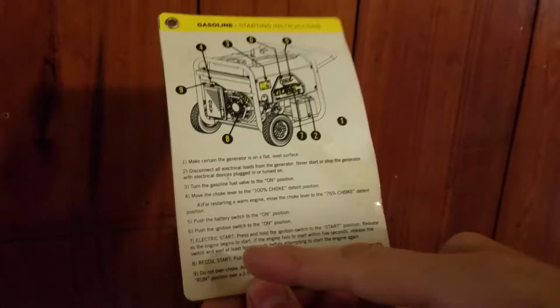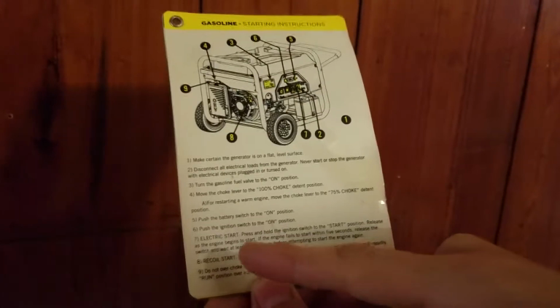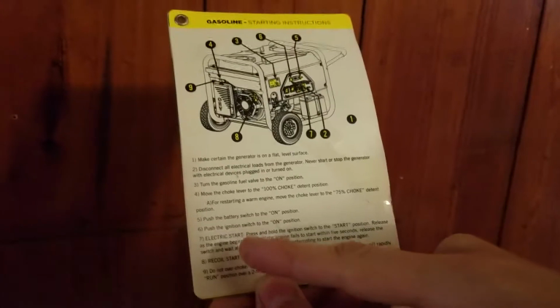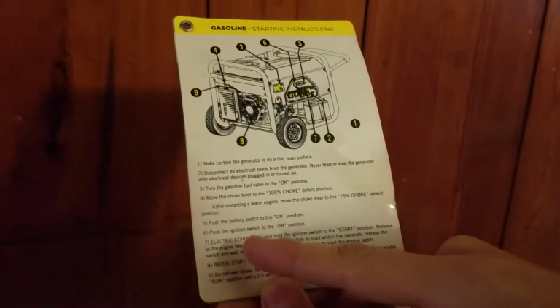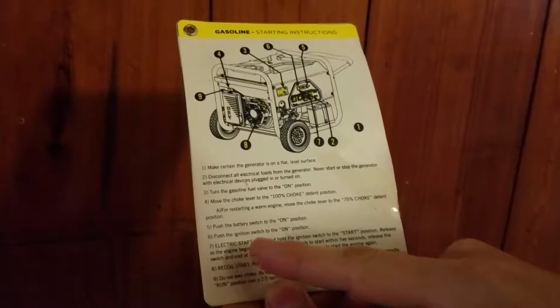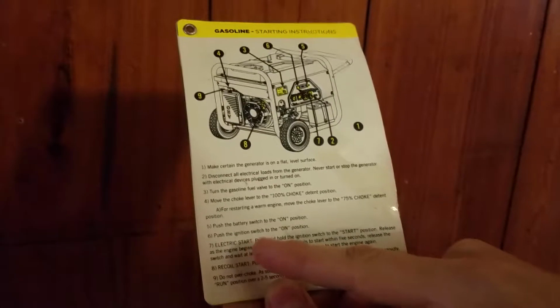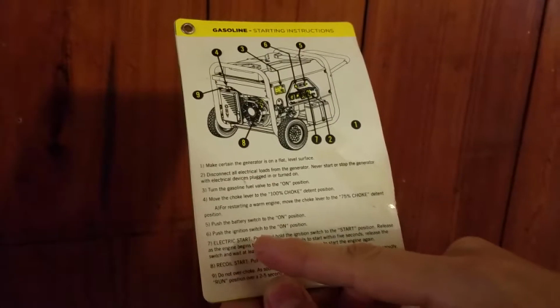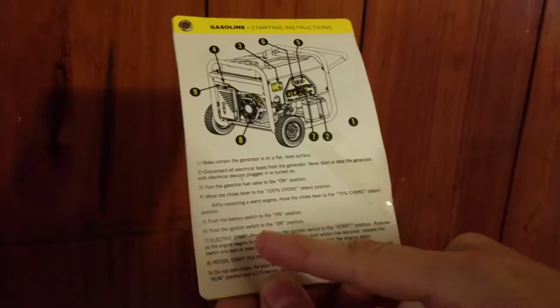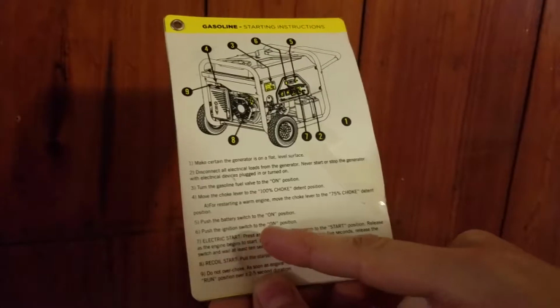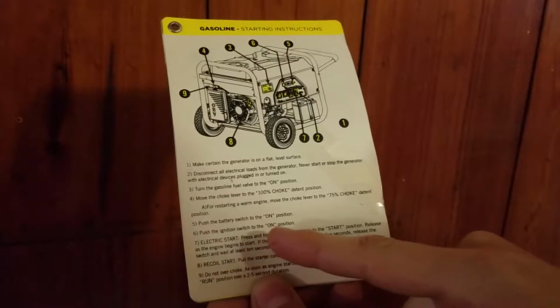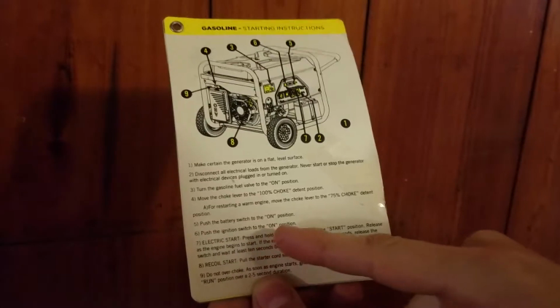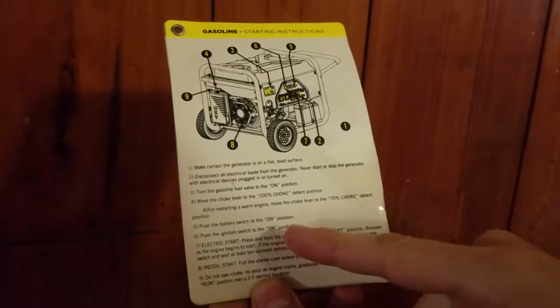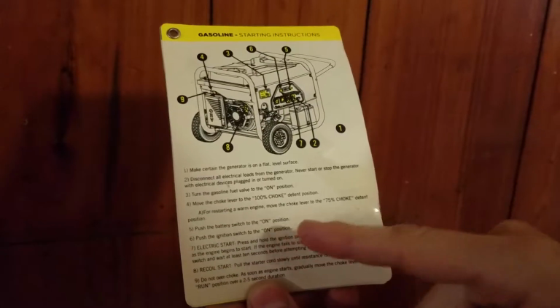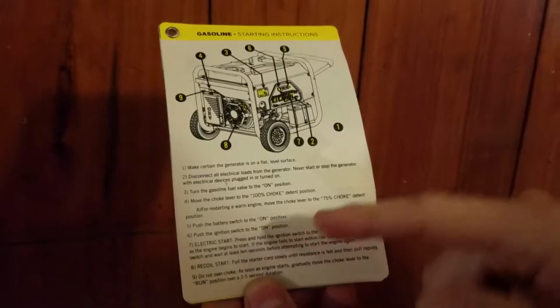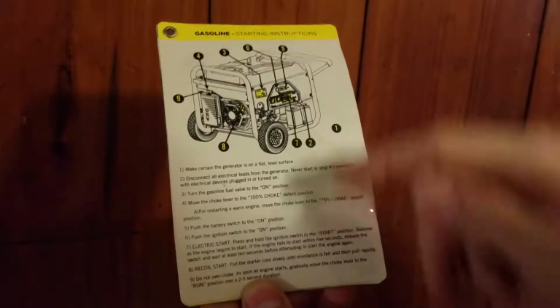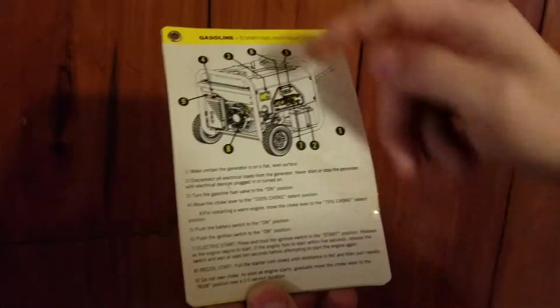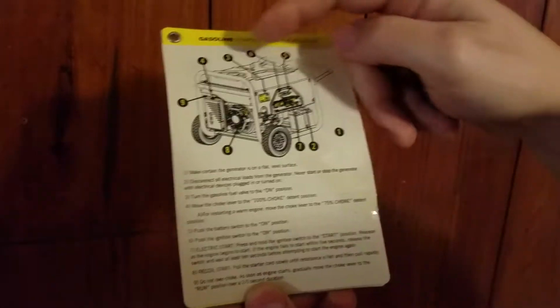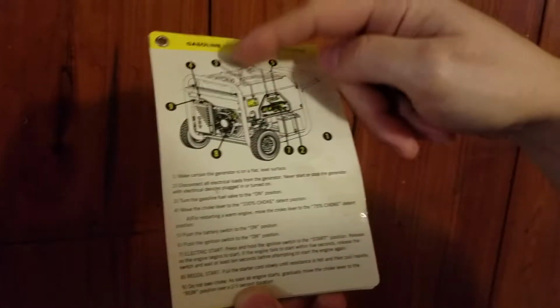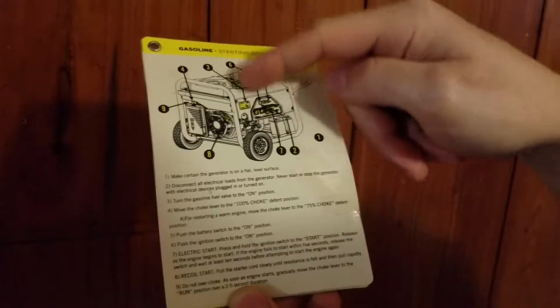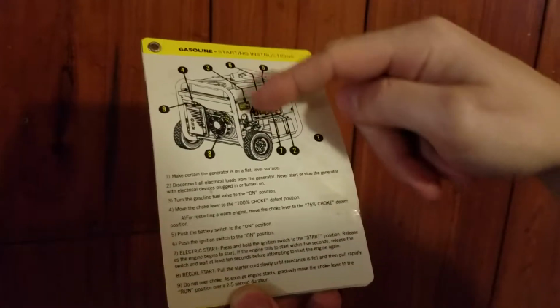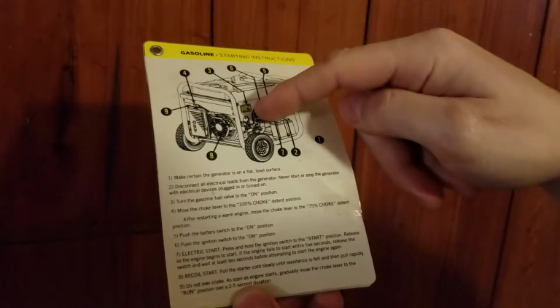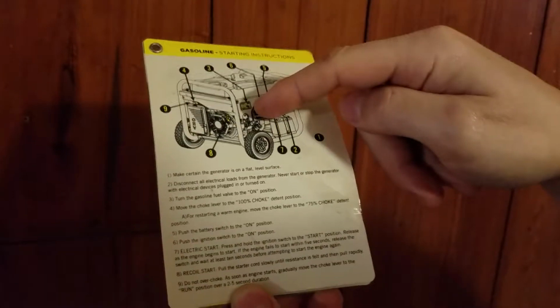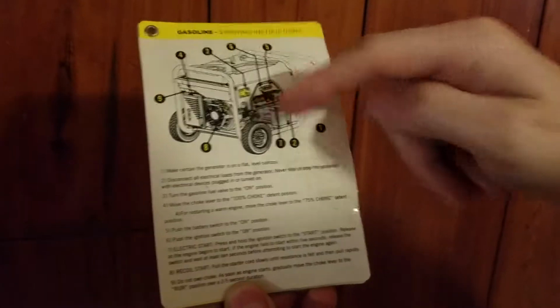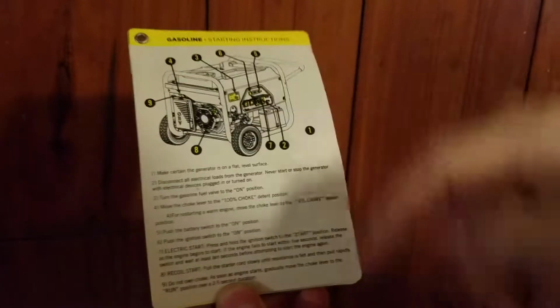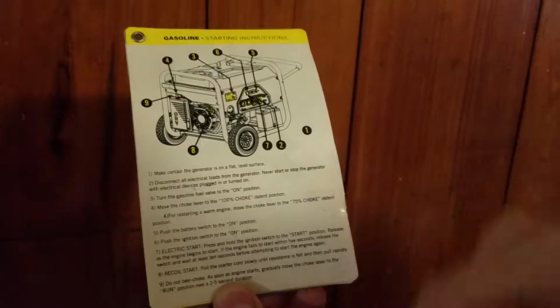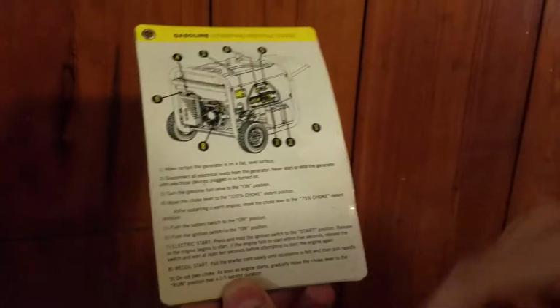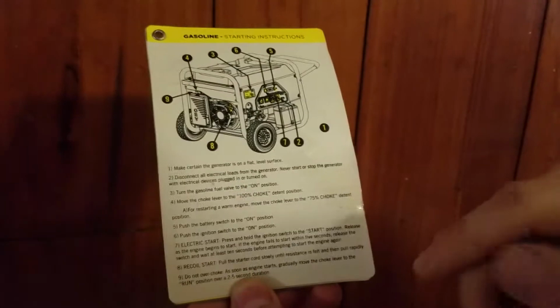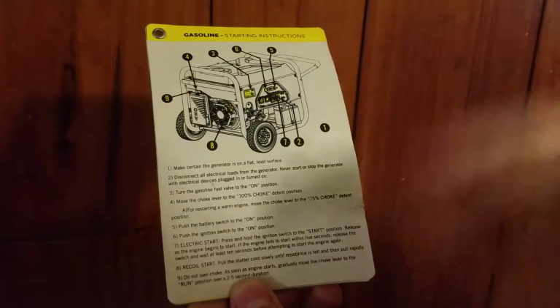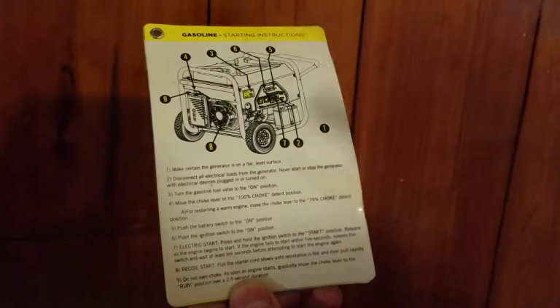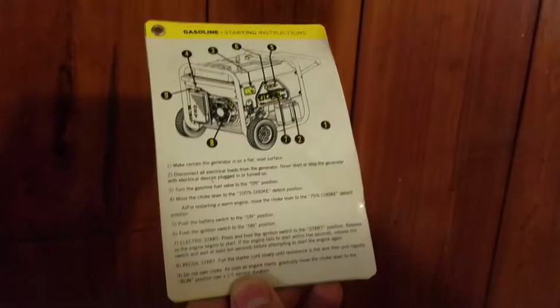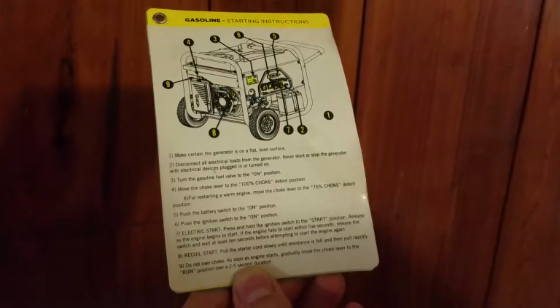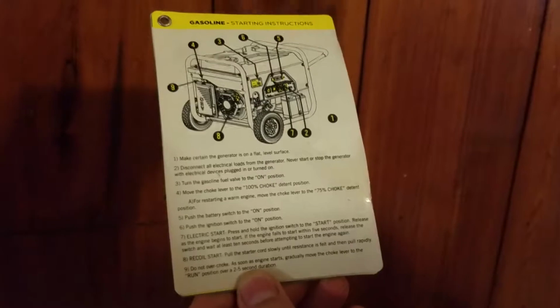6. Push the ignition switch to the on position. Number 6 right here, and that's going to start up.